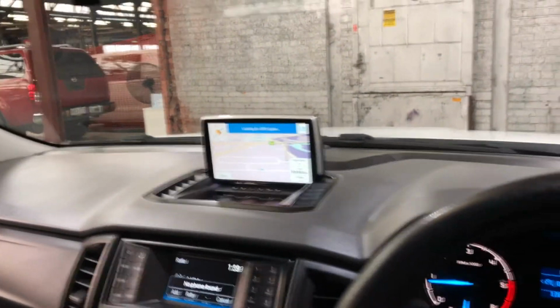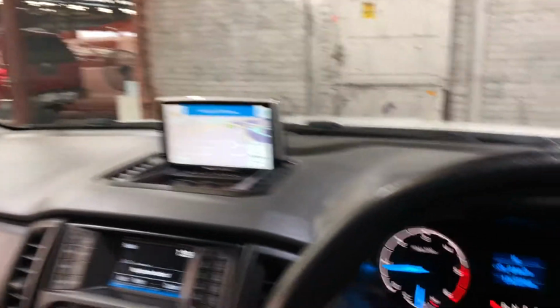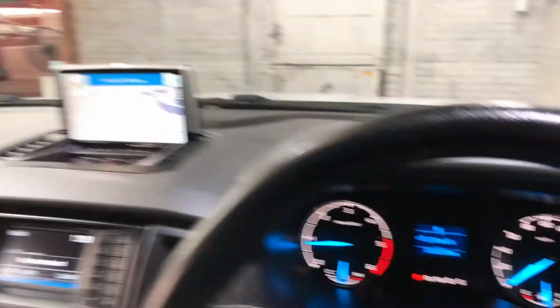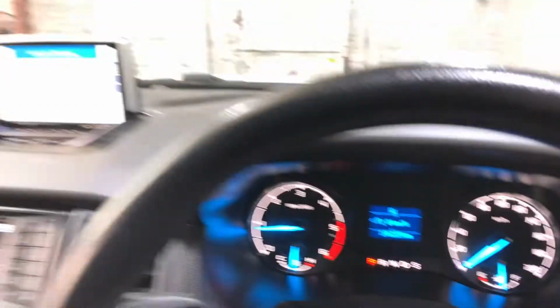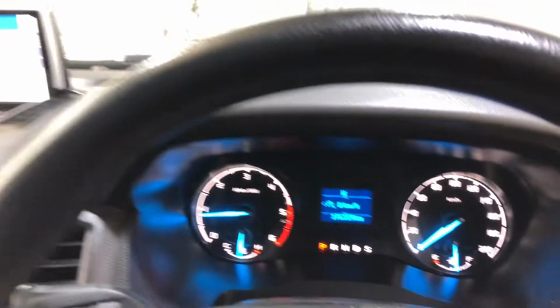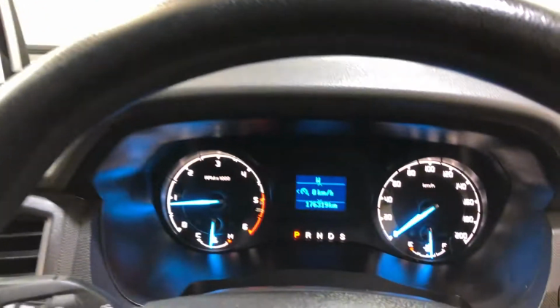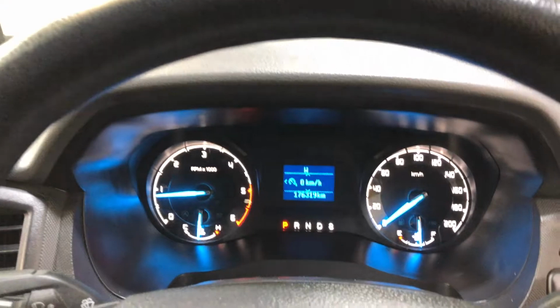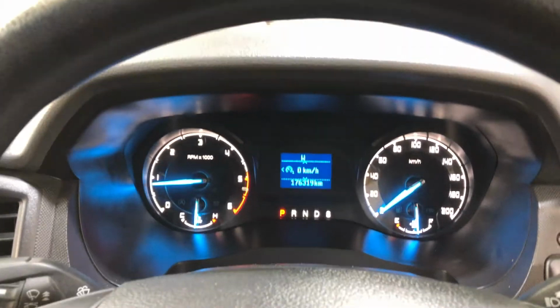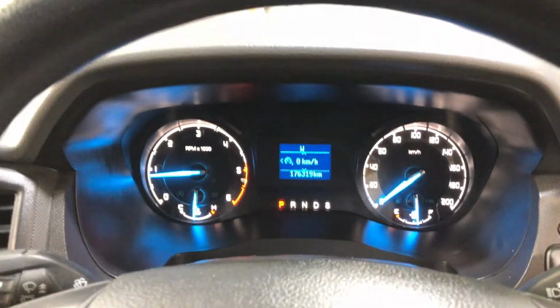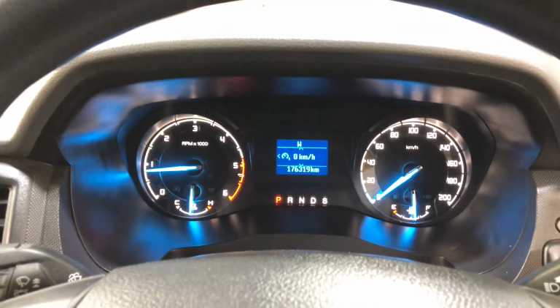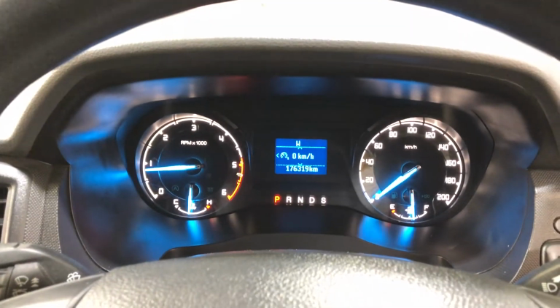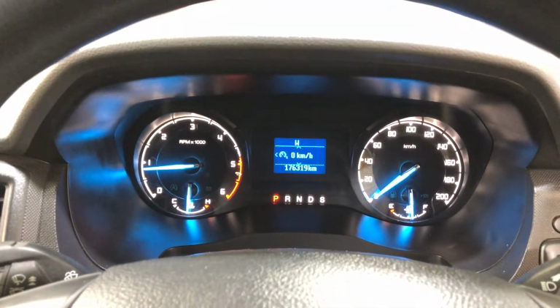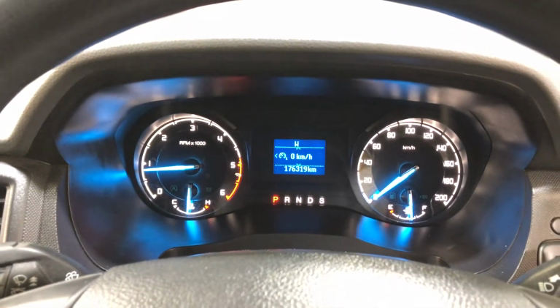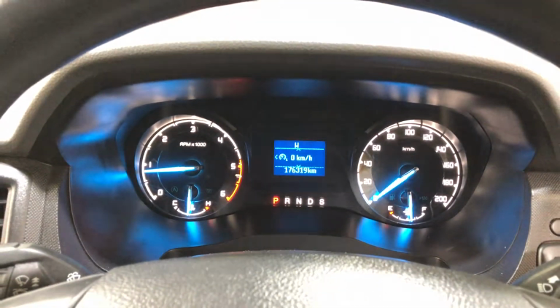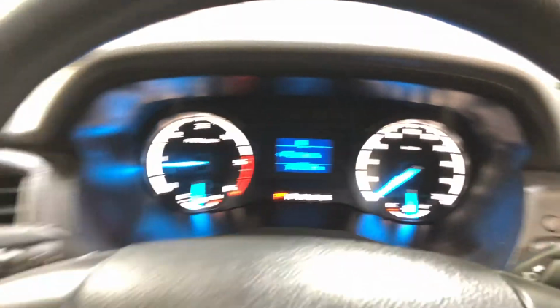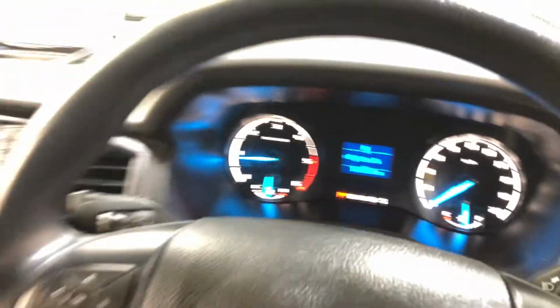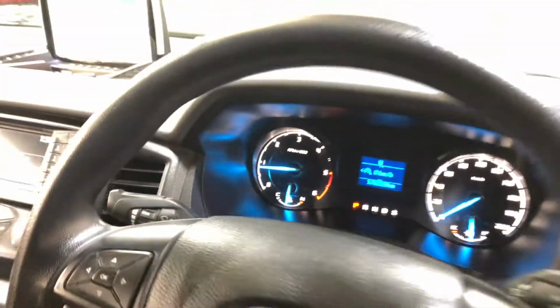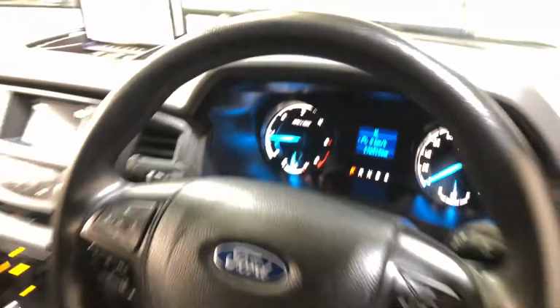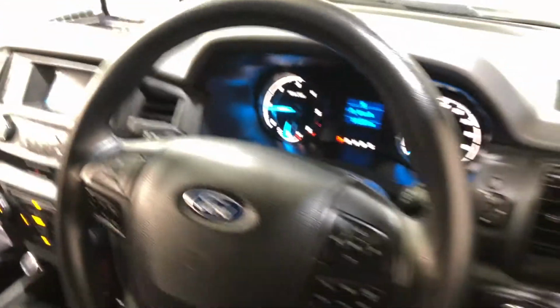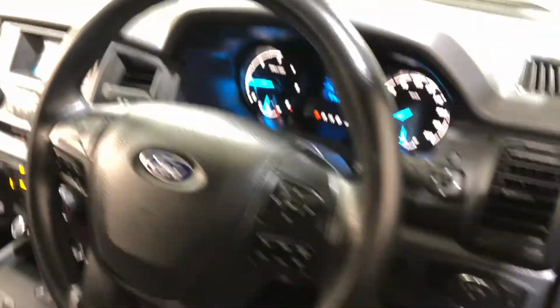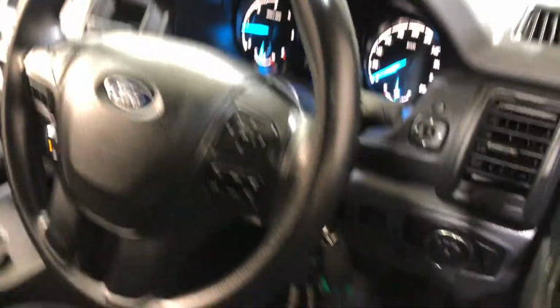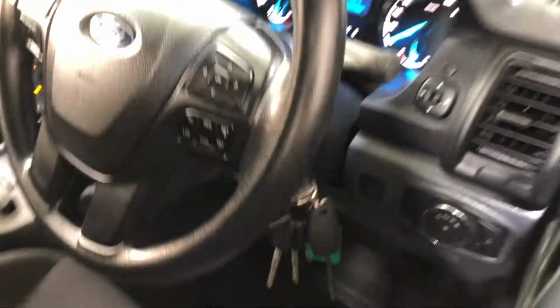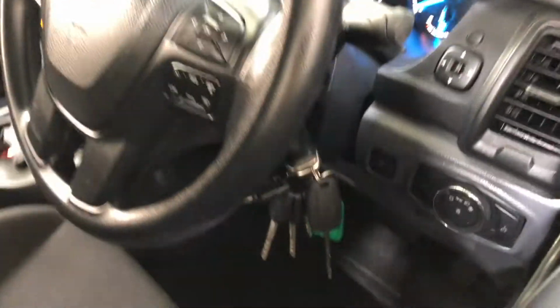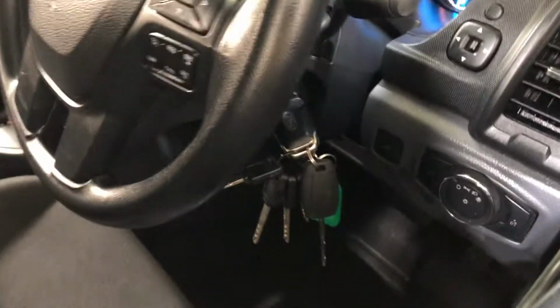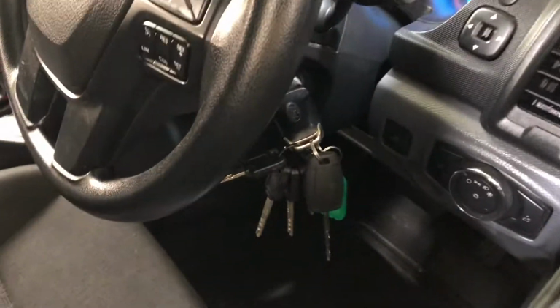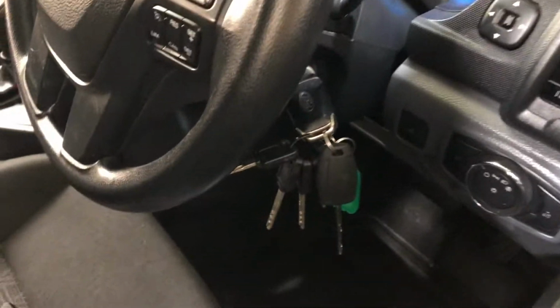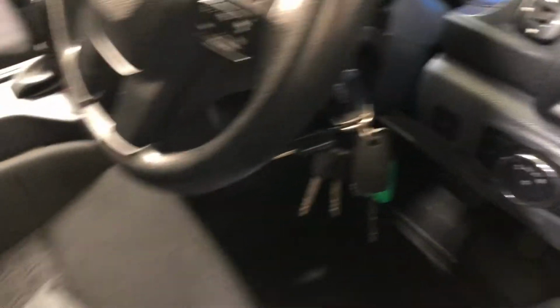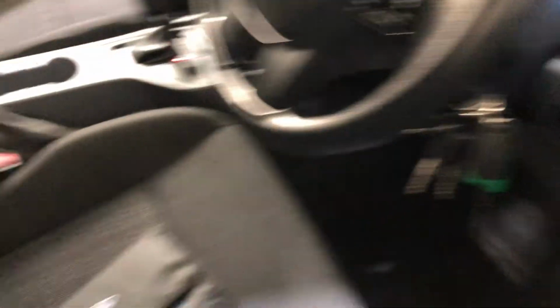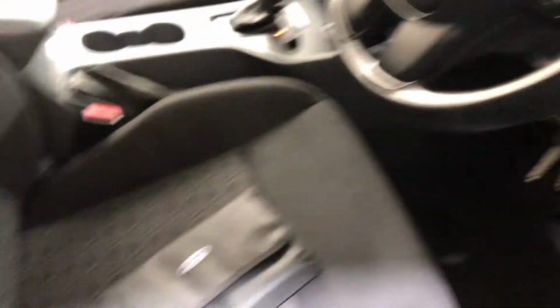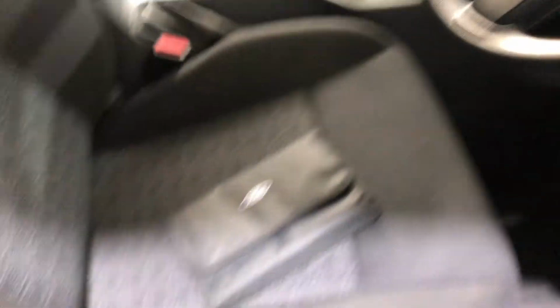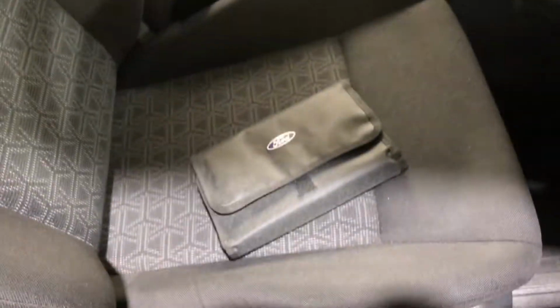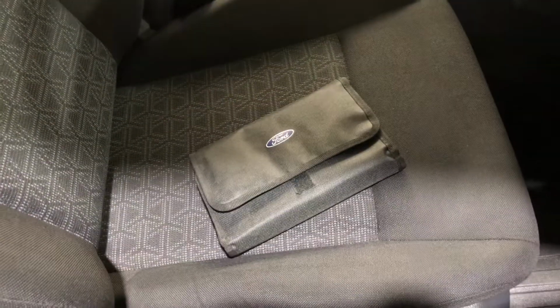This car has got 176,000 kilometres on the clock. It comes with two sets of keys and a full set of logbooks.